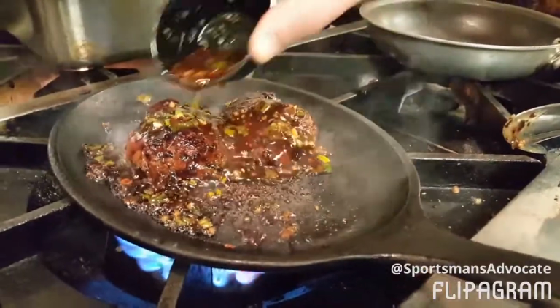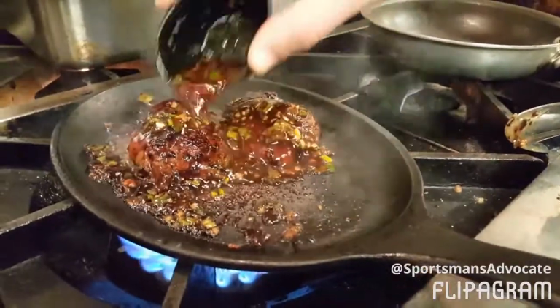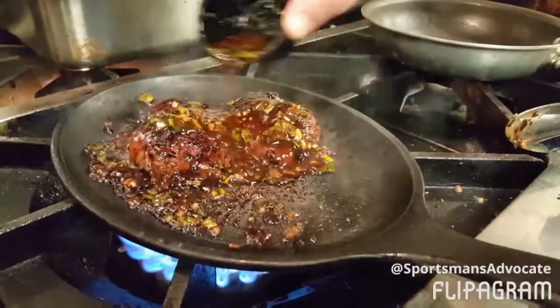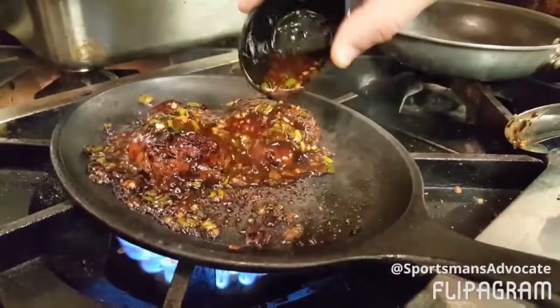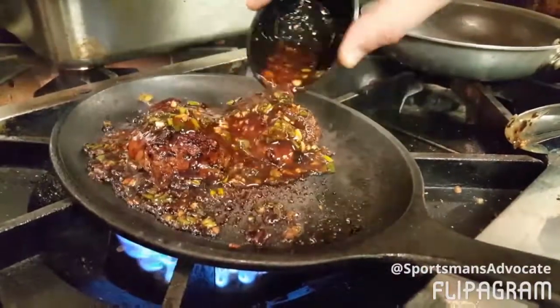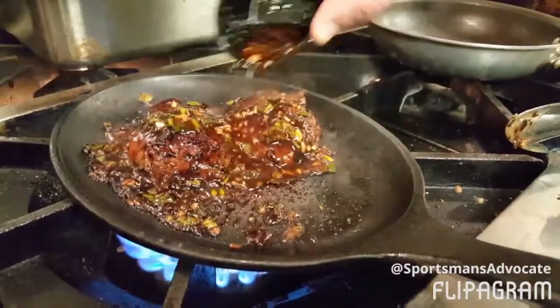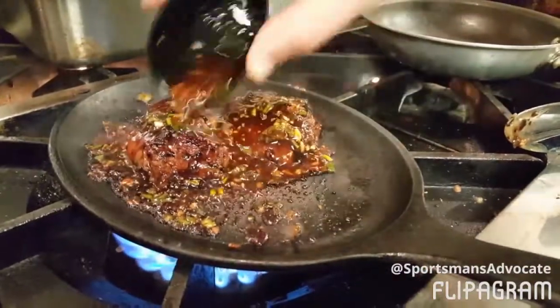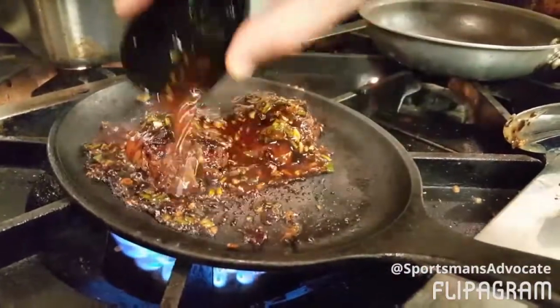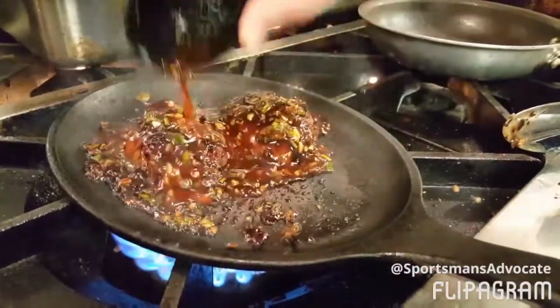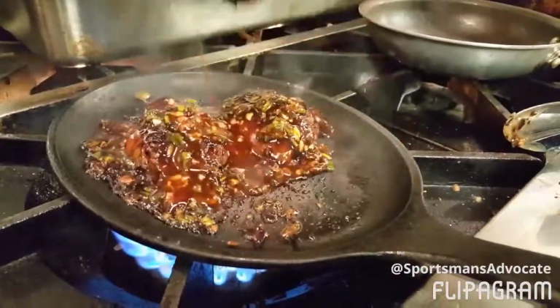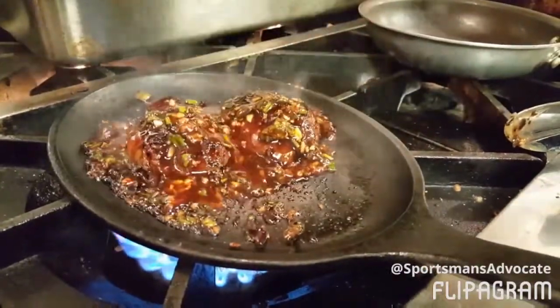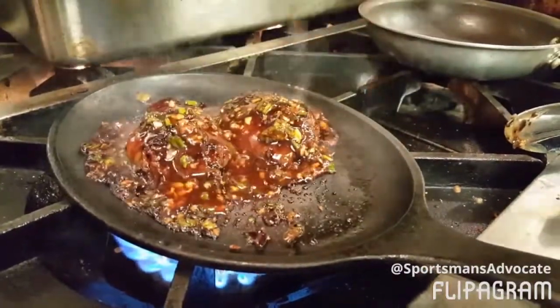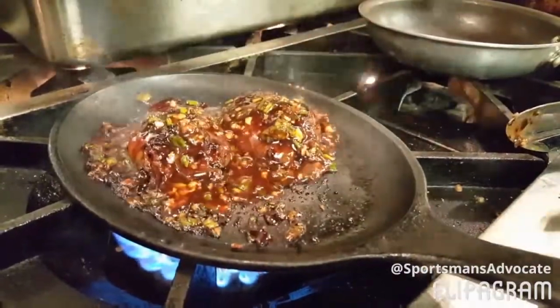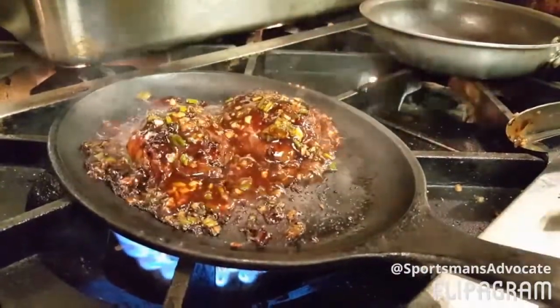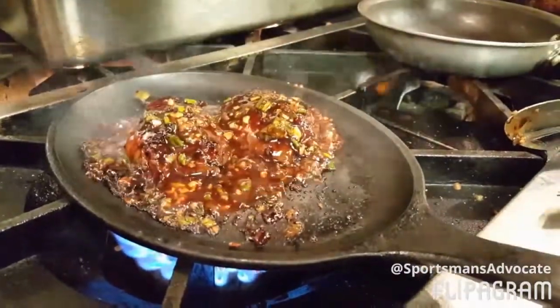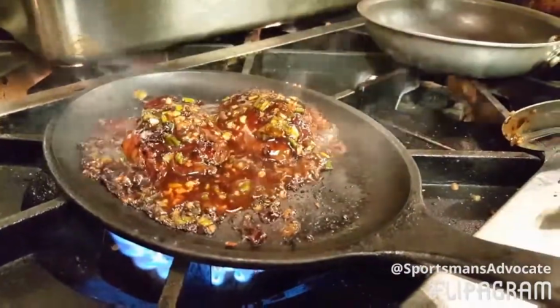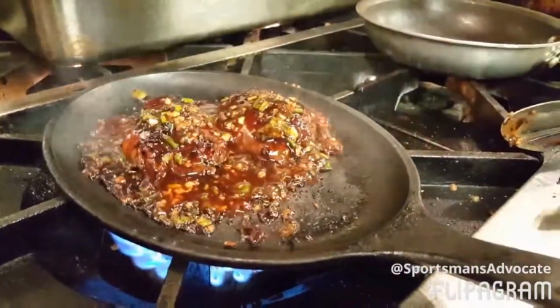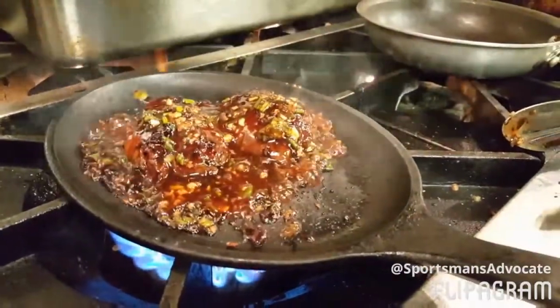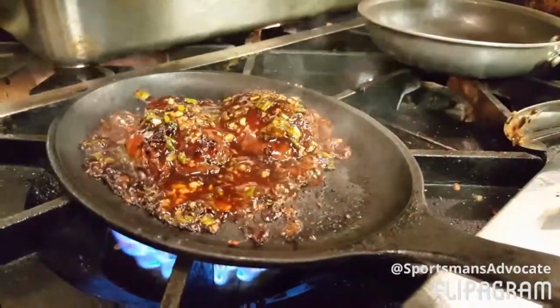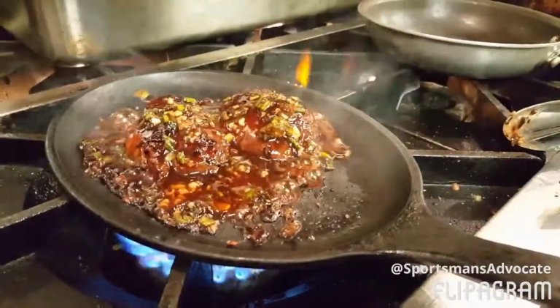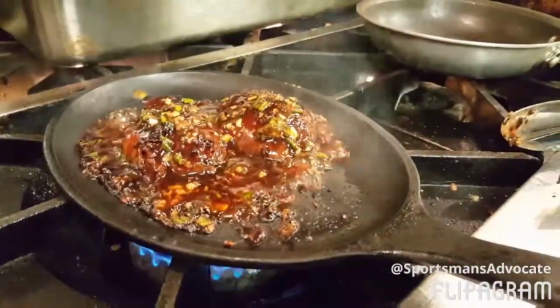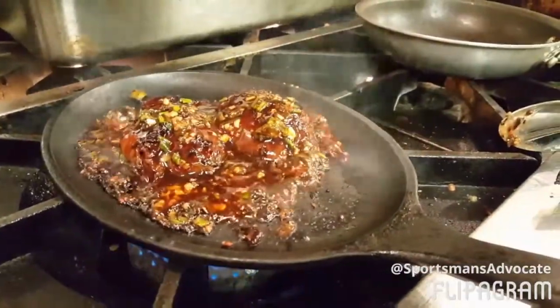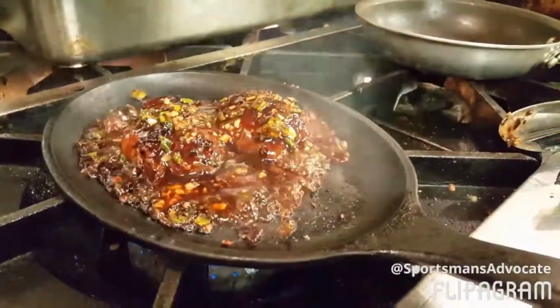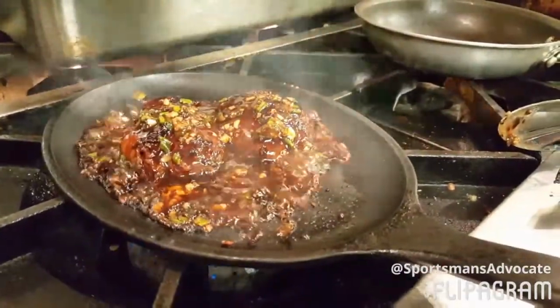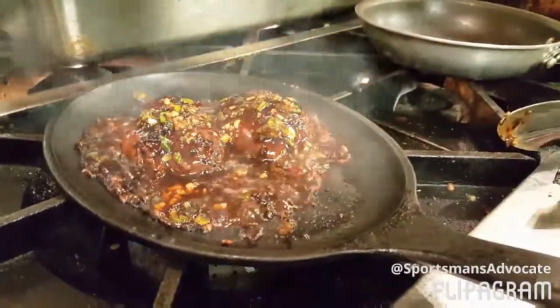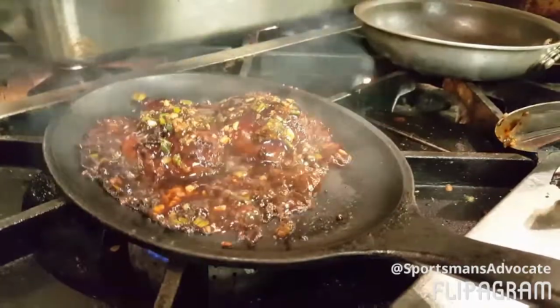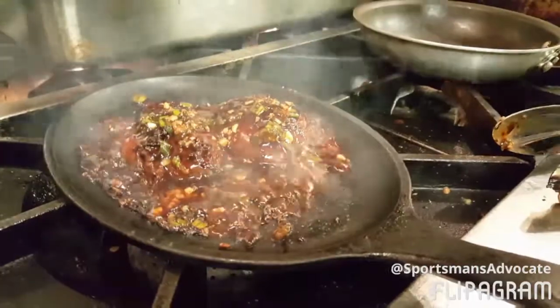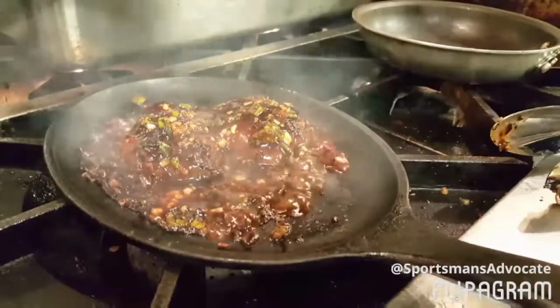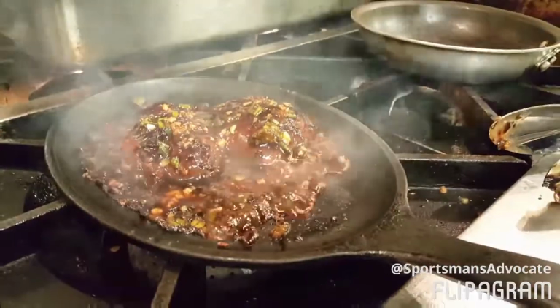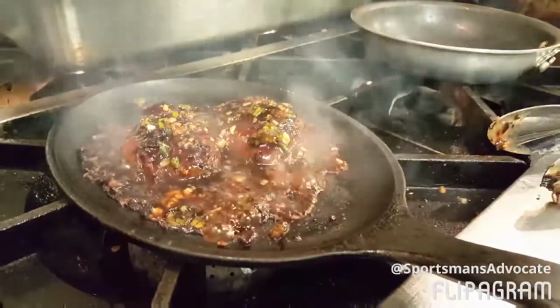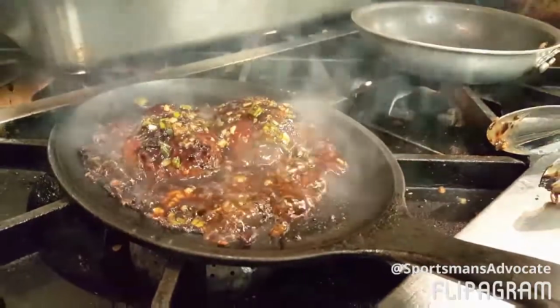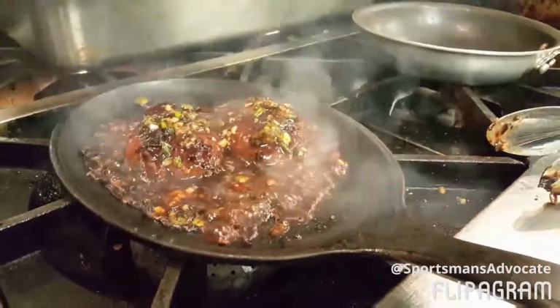All this marinade is store-bought — I made it from scratch, but you don't have to. And now we're going to cut the heat just to let her finish off.